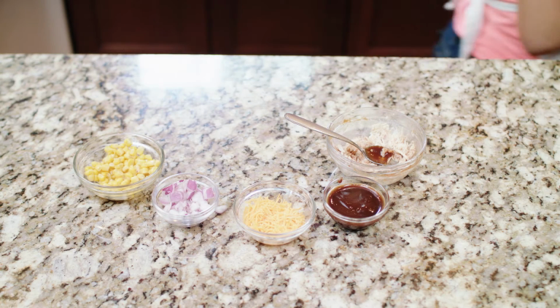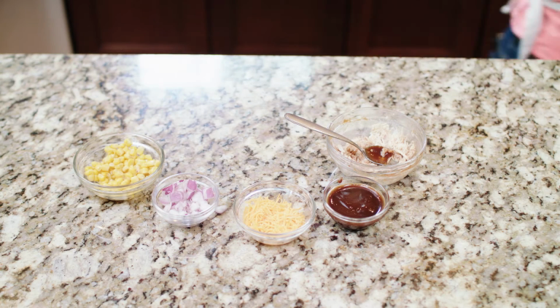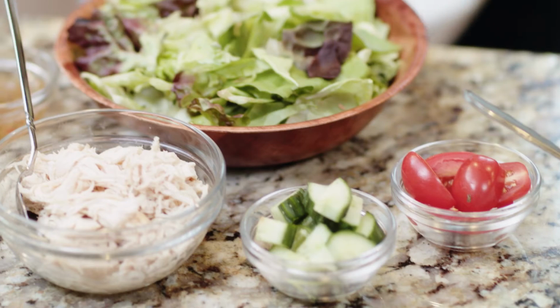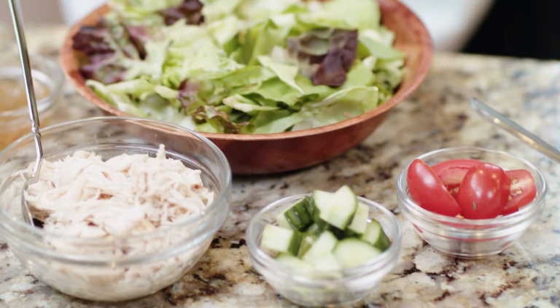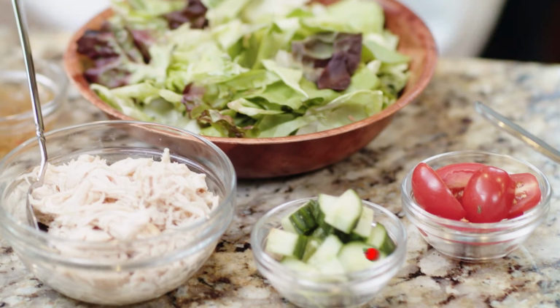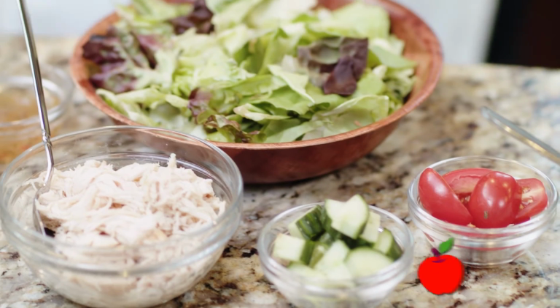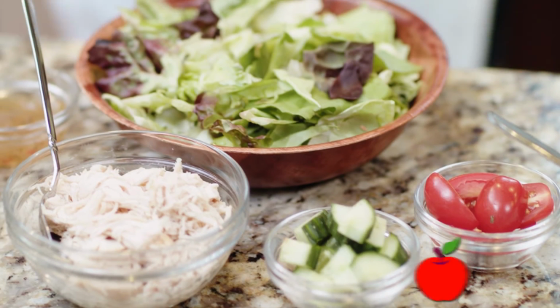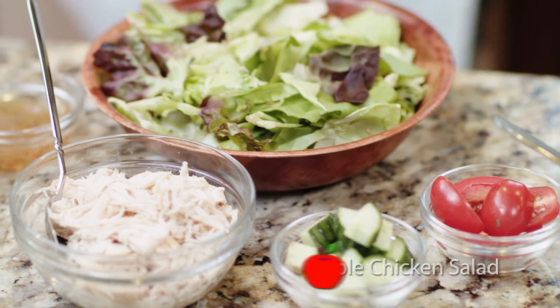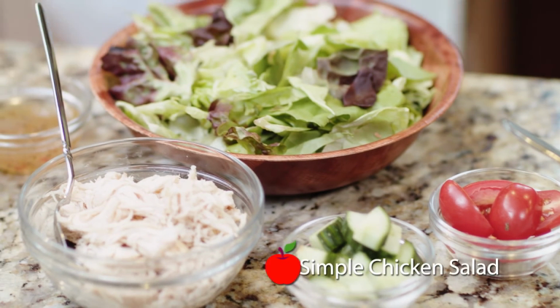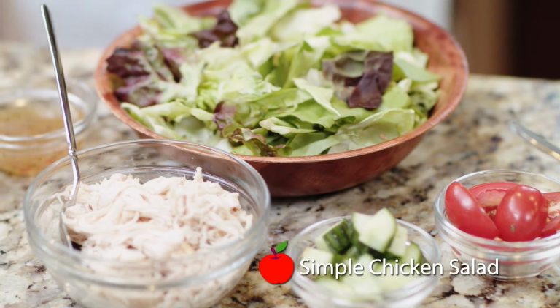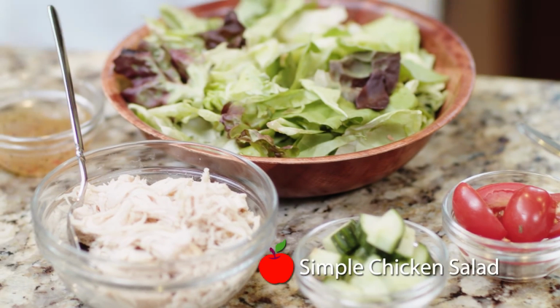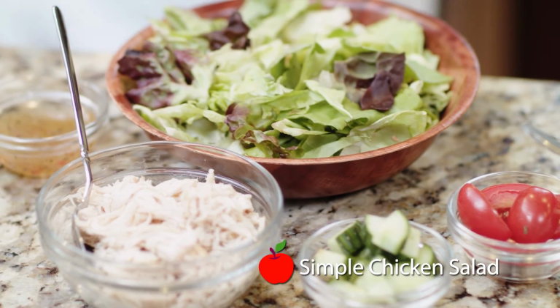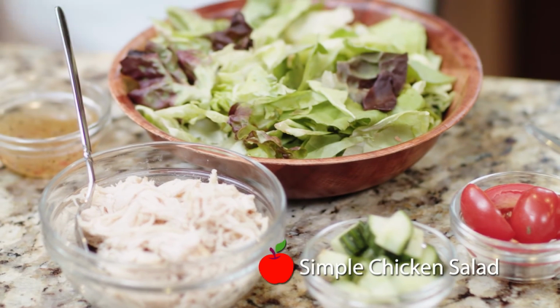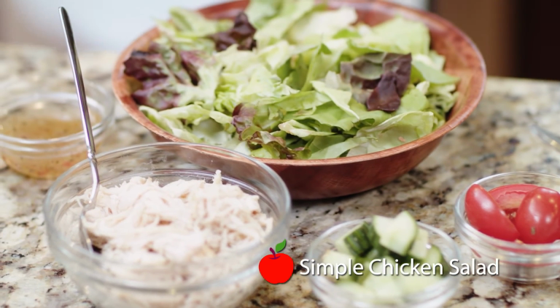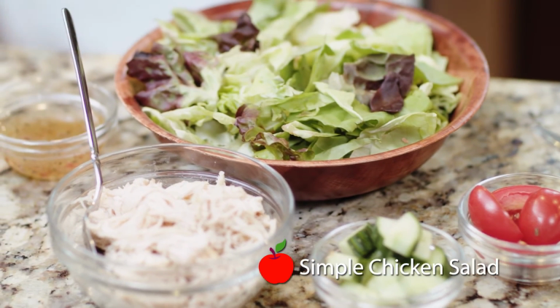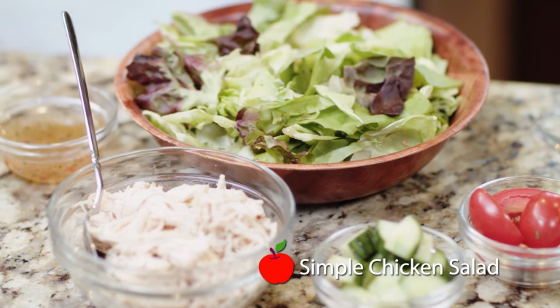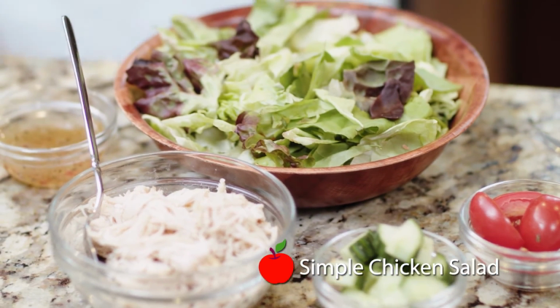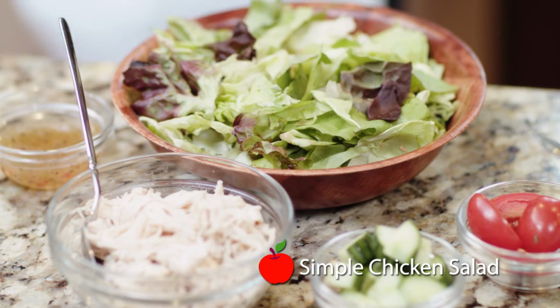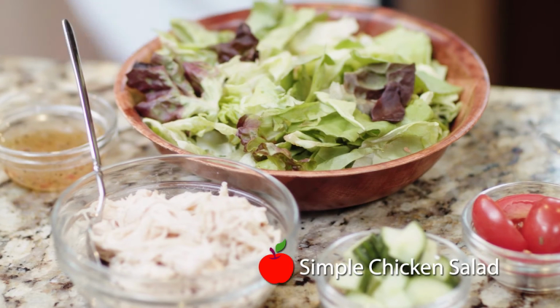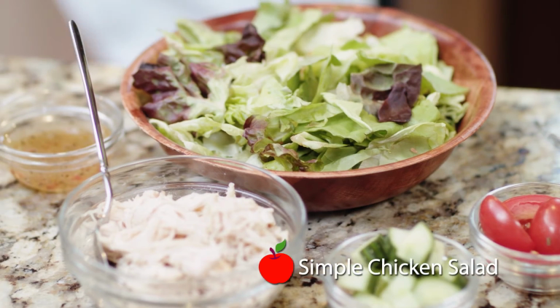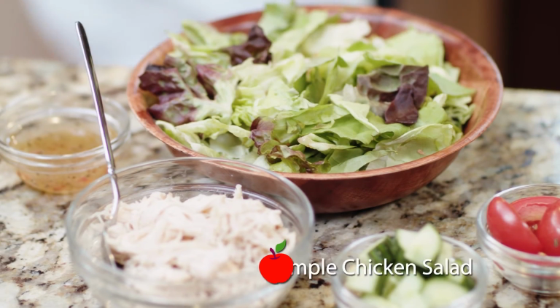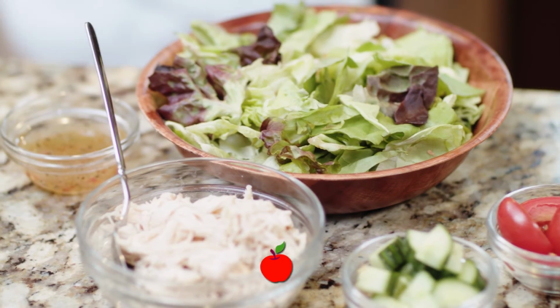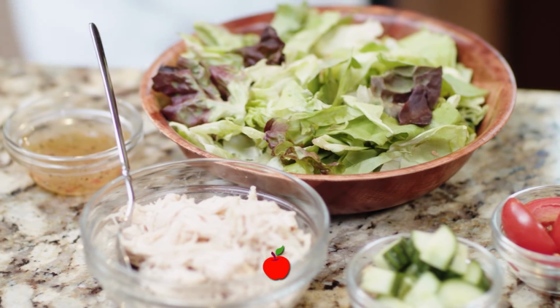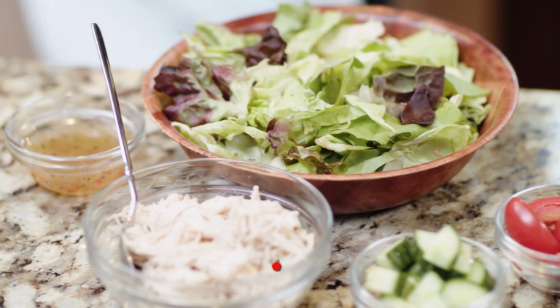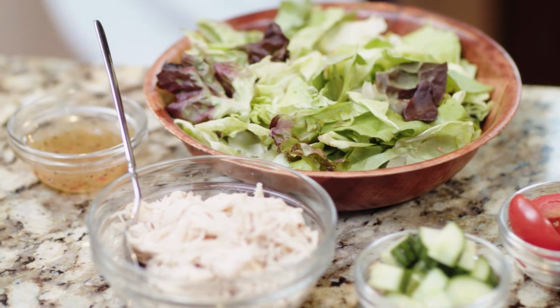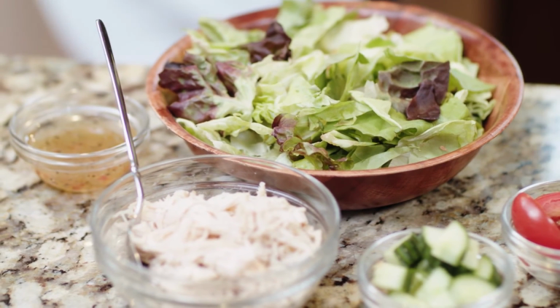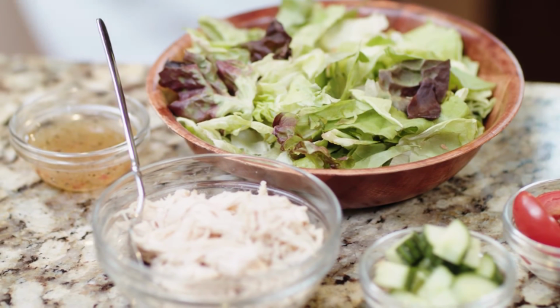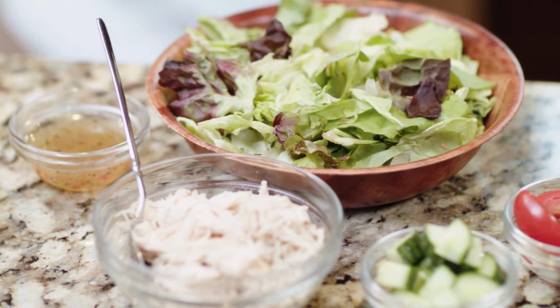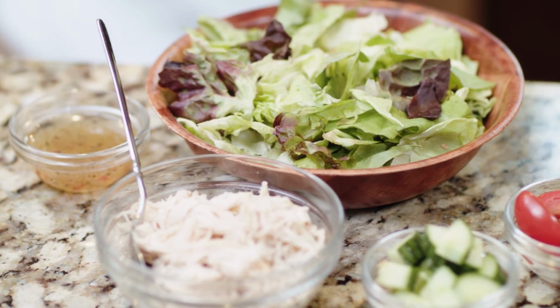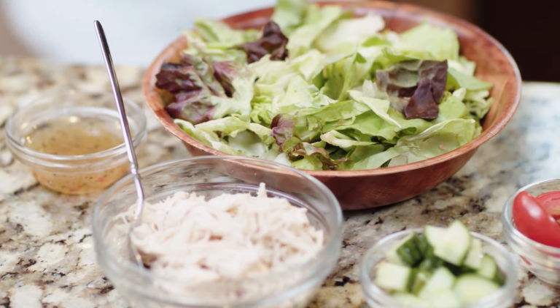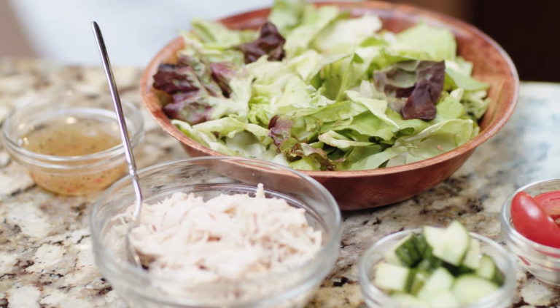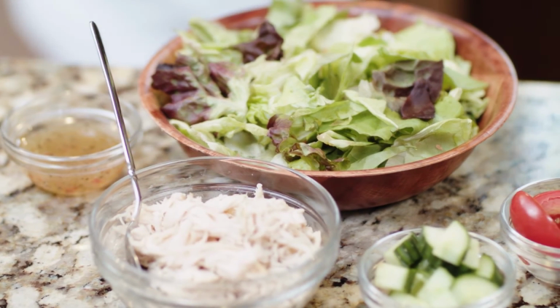And day four: a simple salad with tomatoes, cucumbers, shredded chicken, and a vinaigrette.